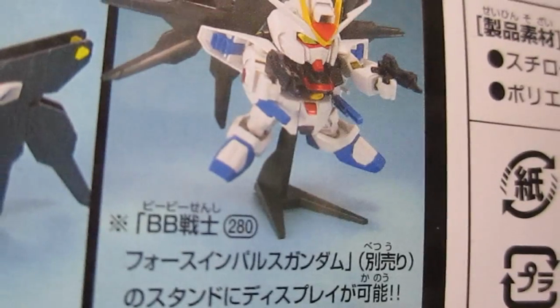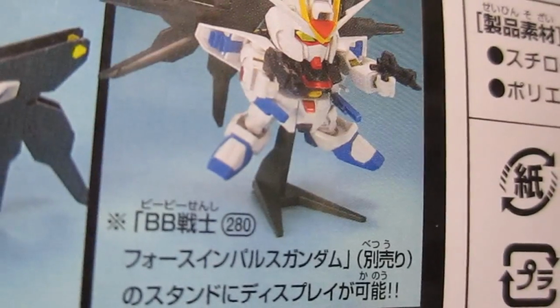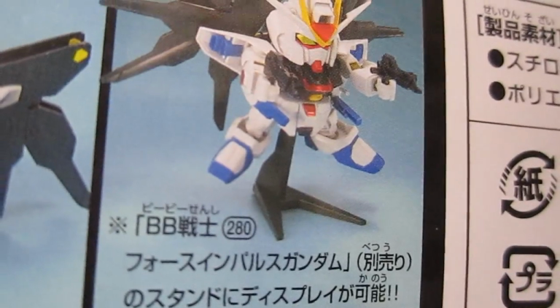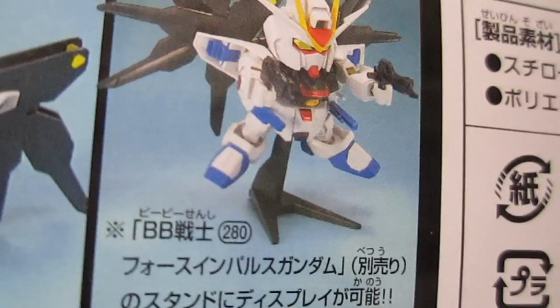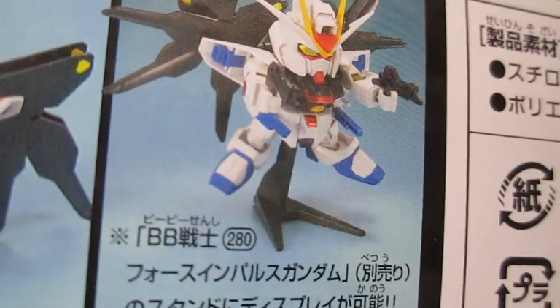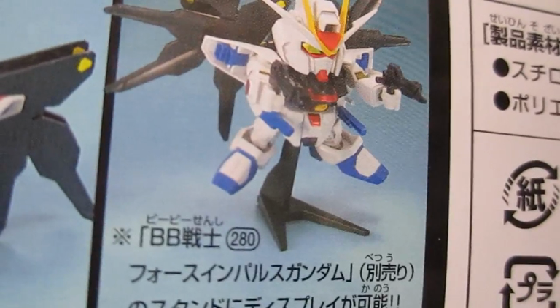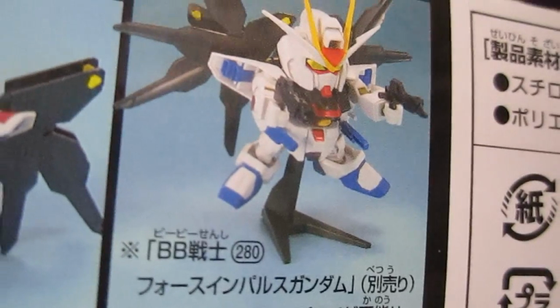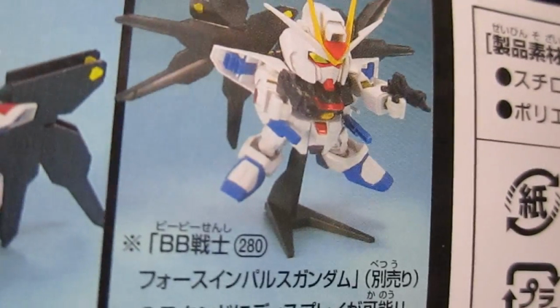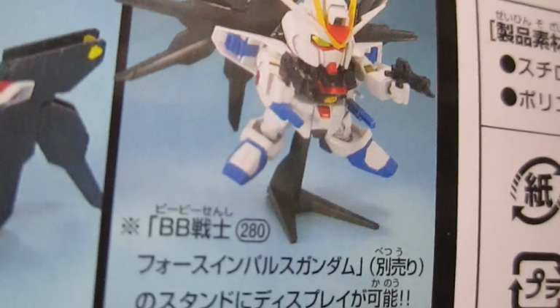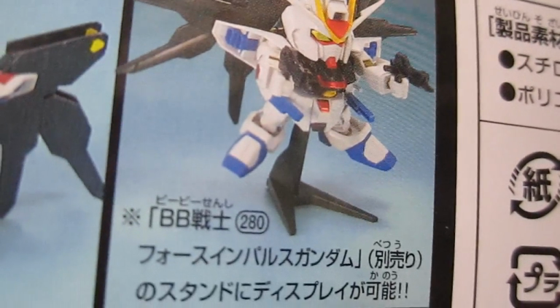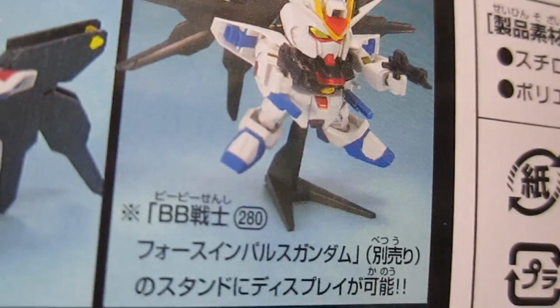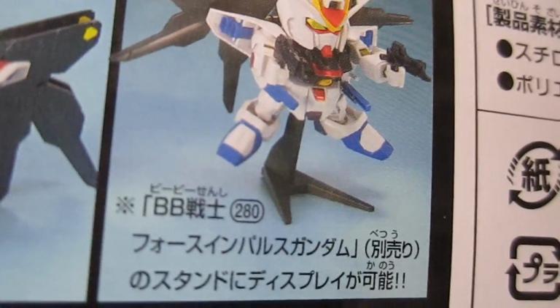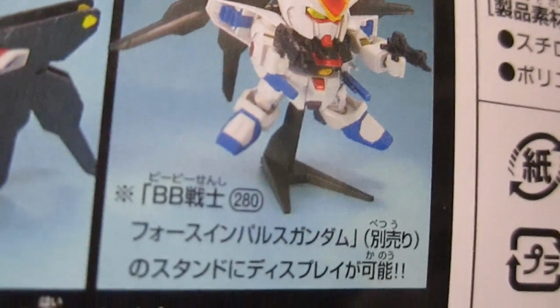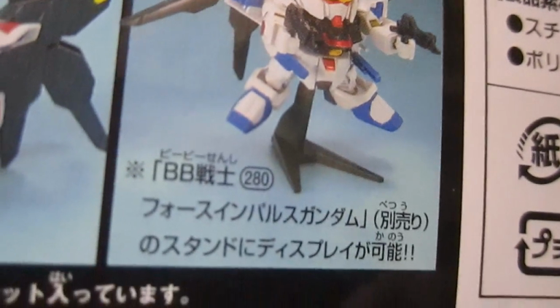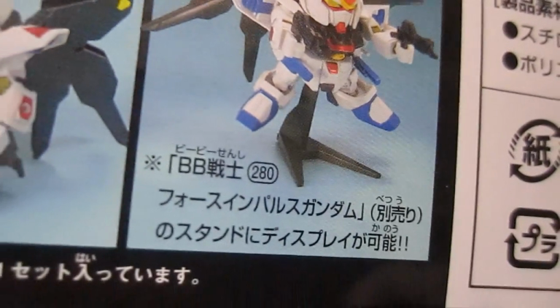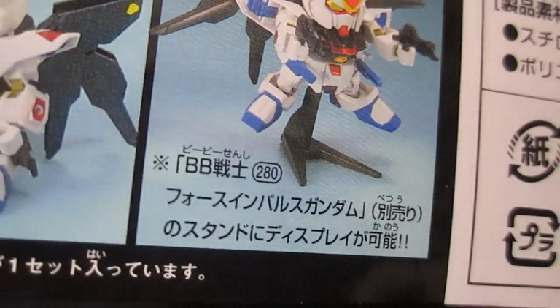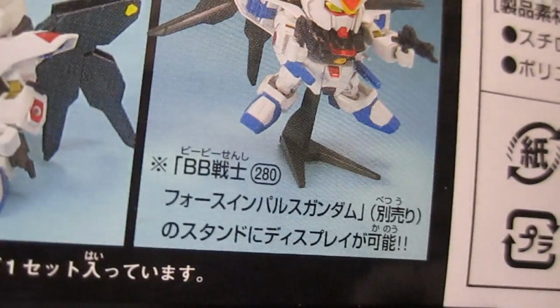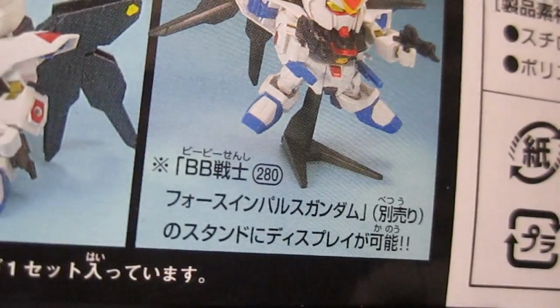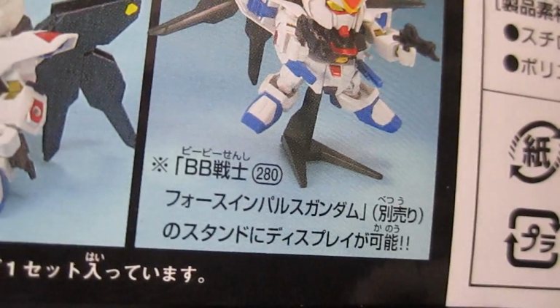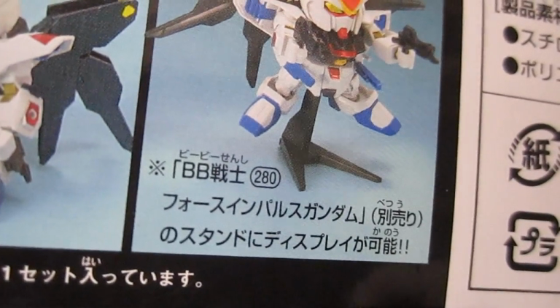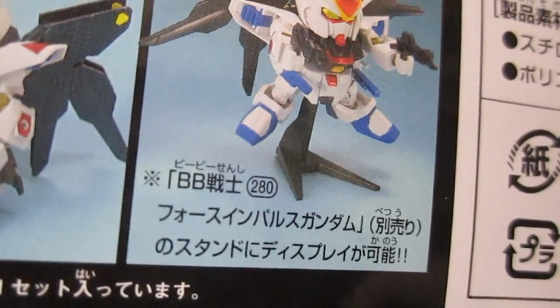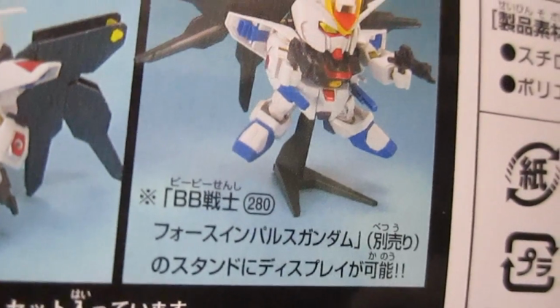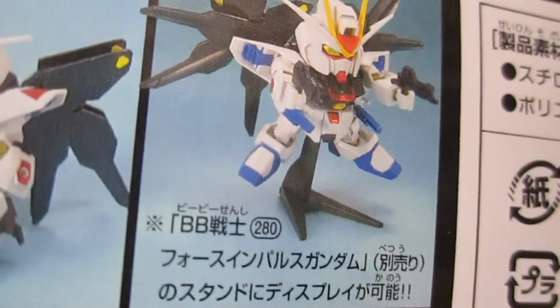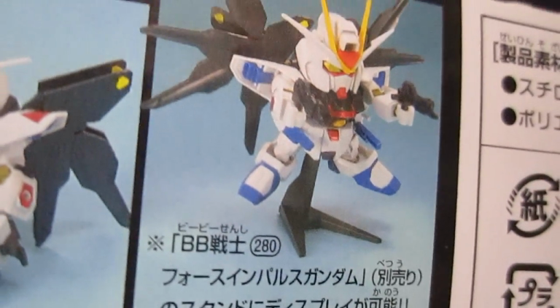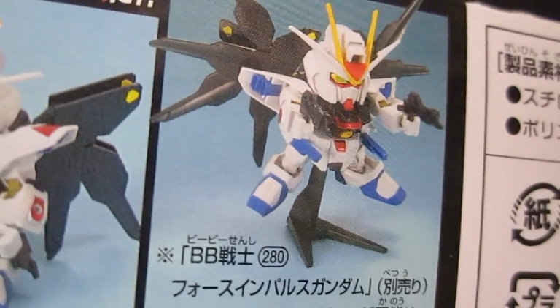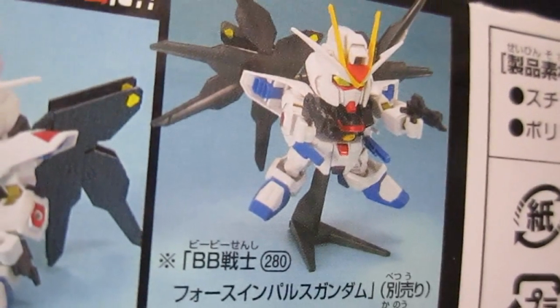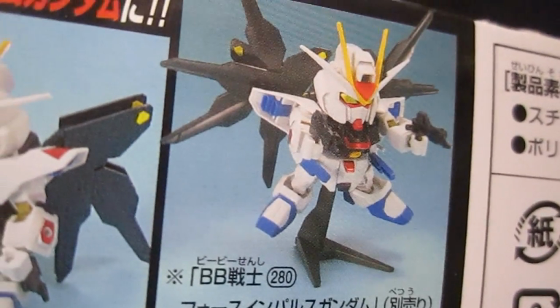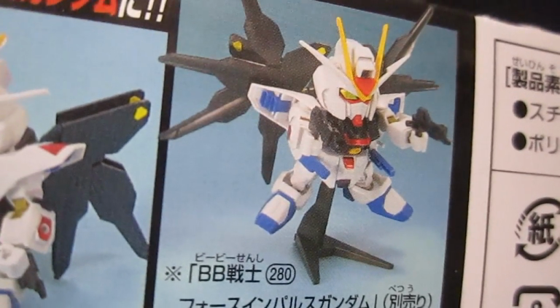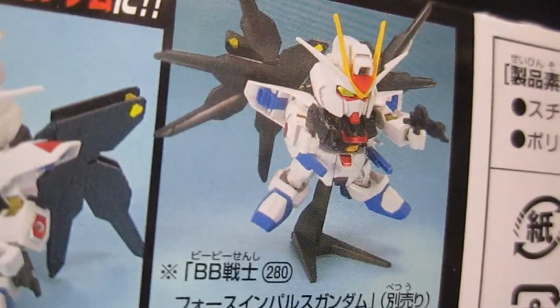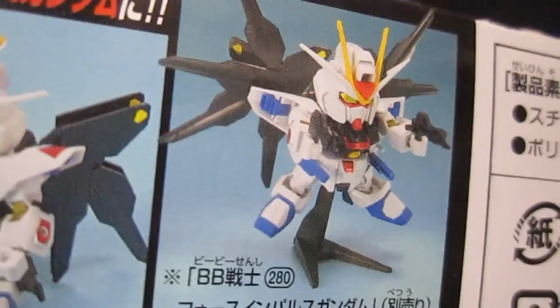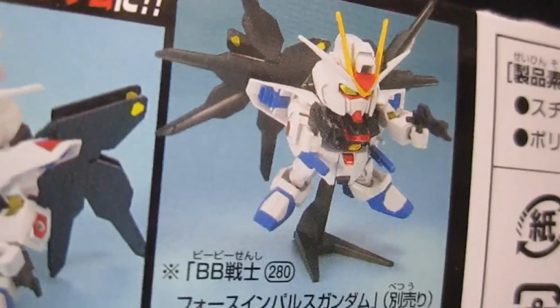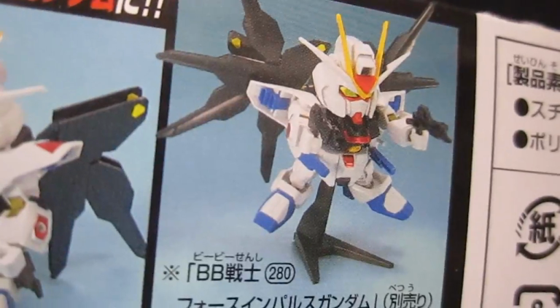Also, this custom SD base is not included. It comes with the Force Impulse Gundam, sold separately.